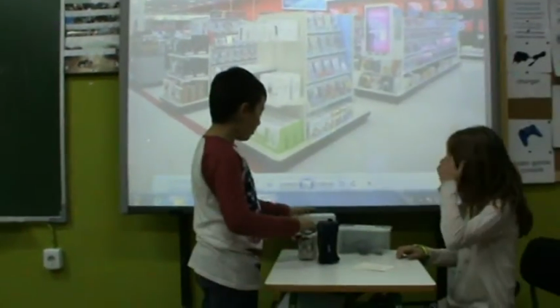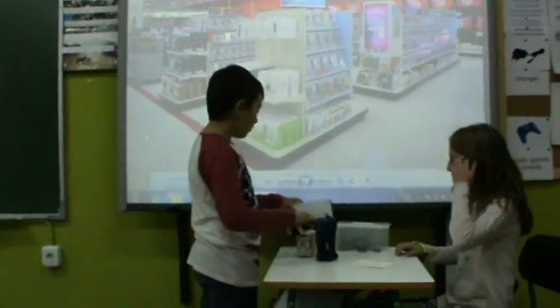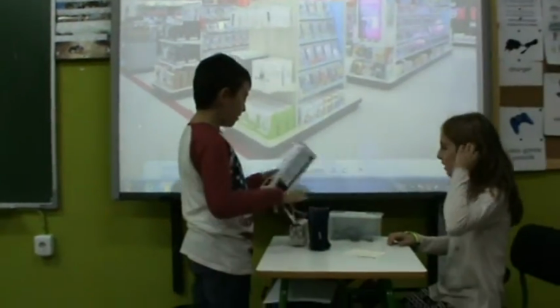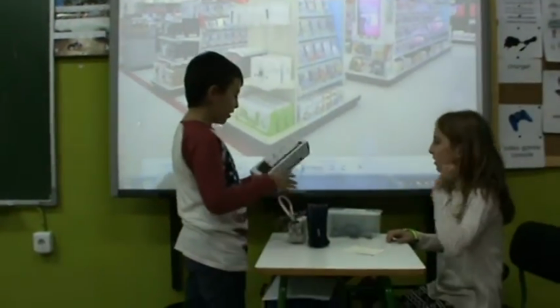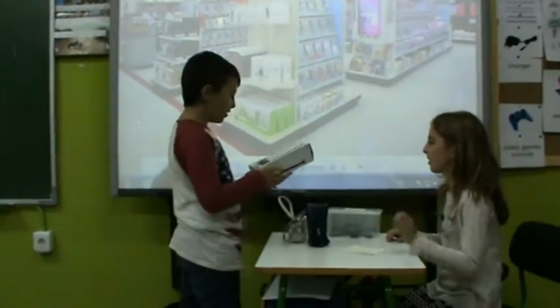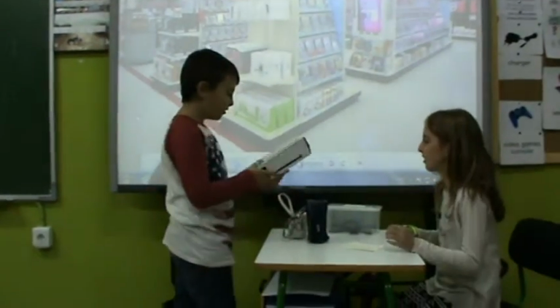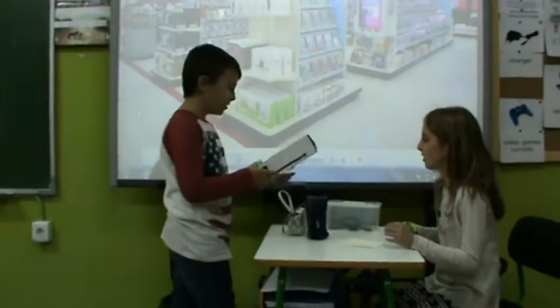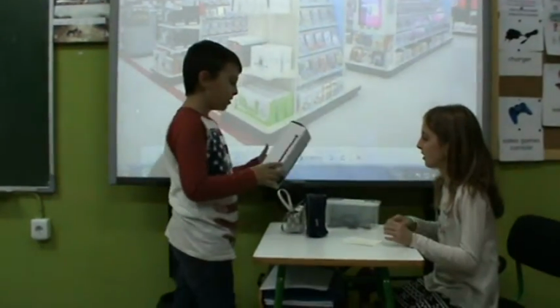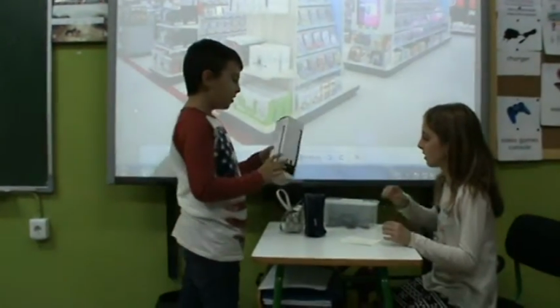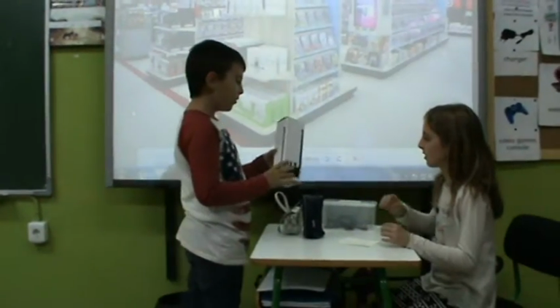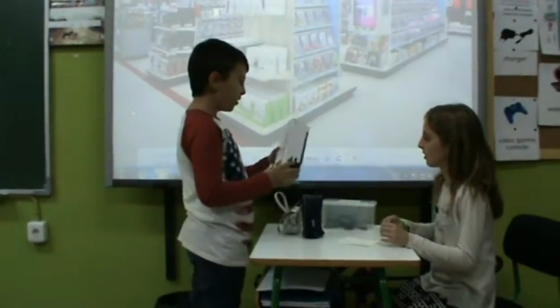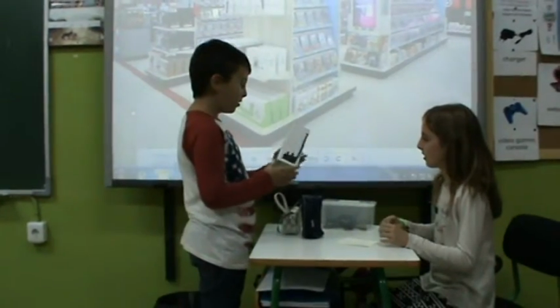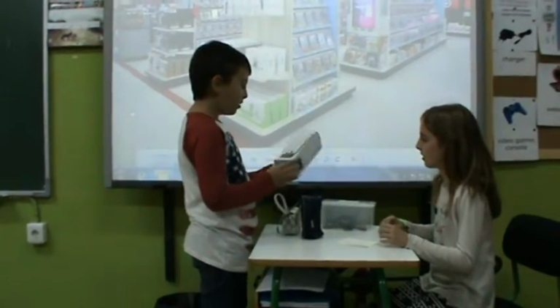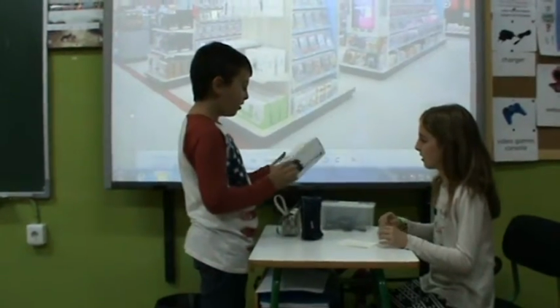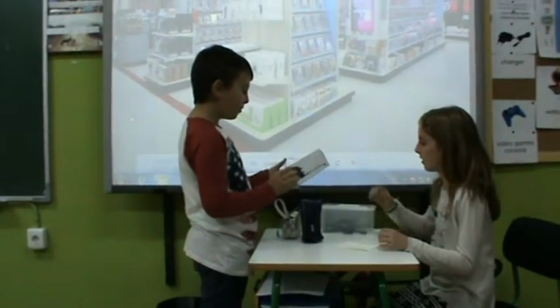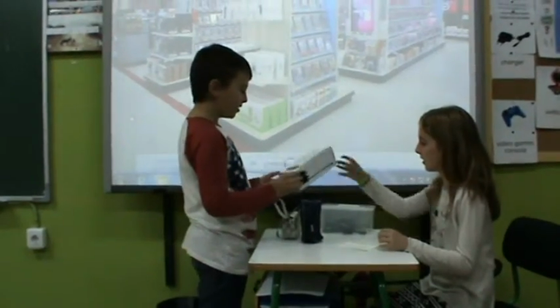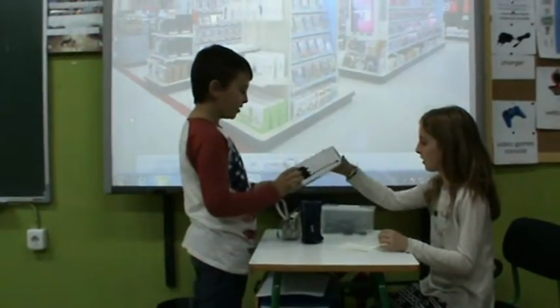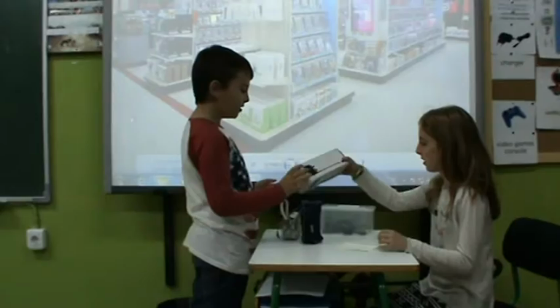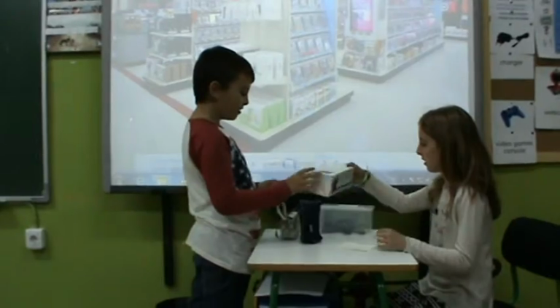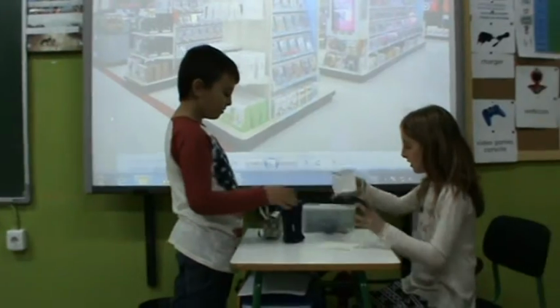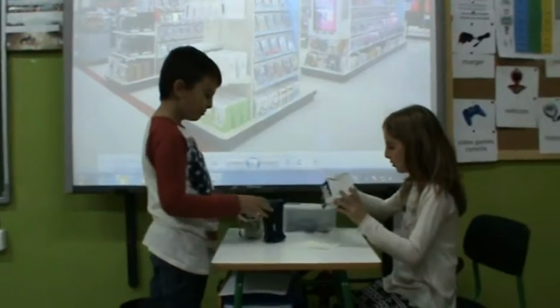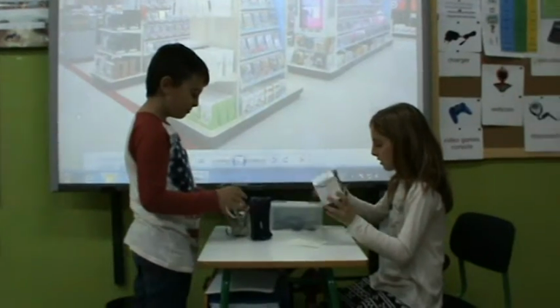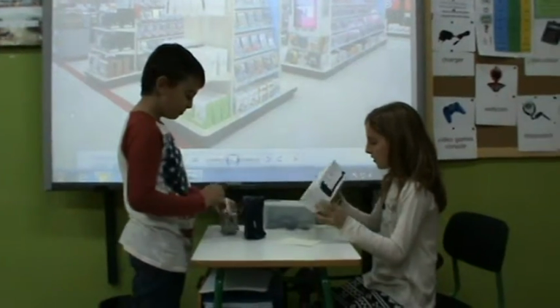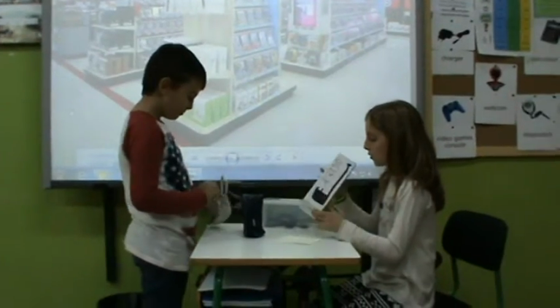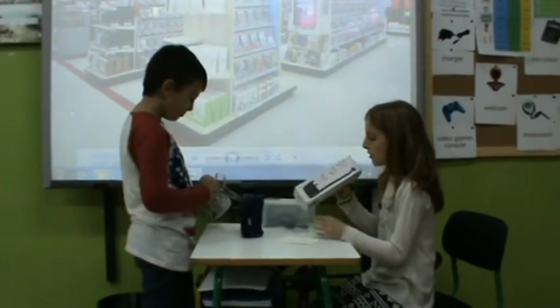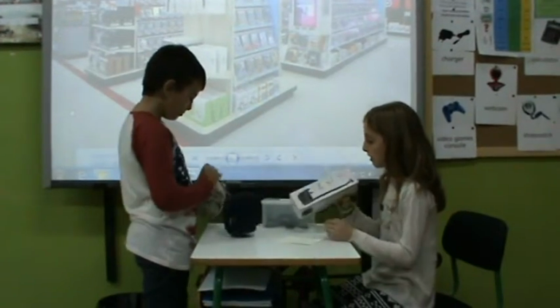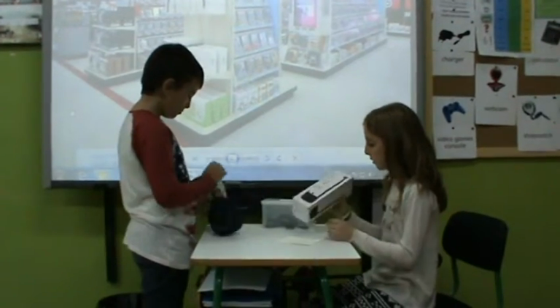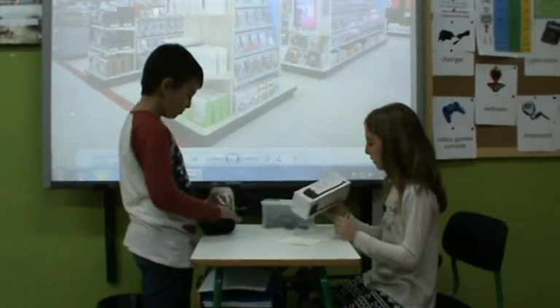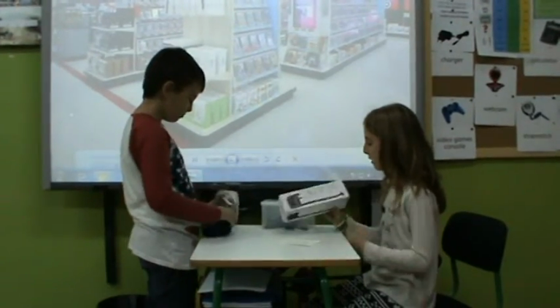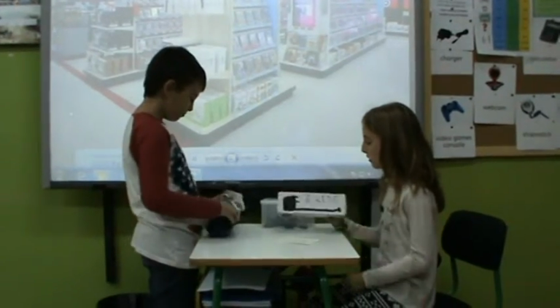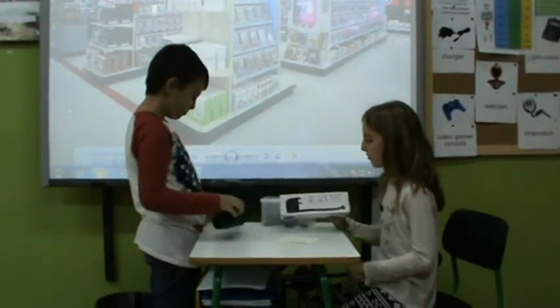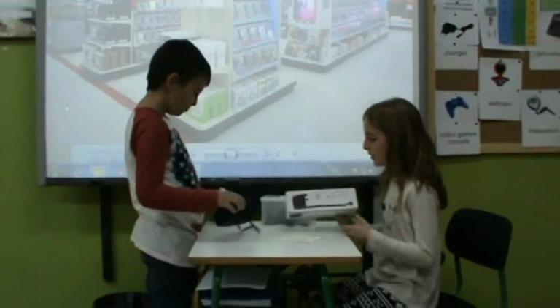Alright, I think this is the one I need. How much is it? This one is £21.50.